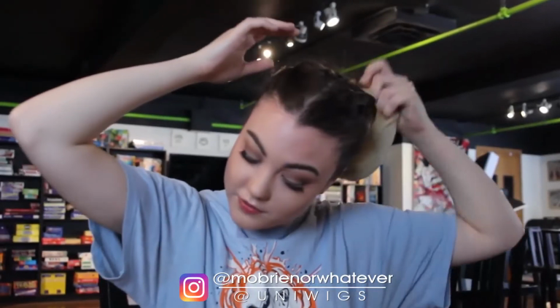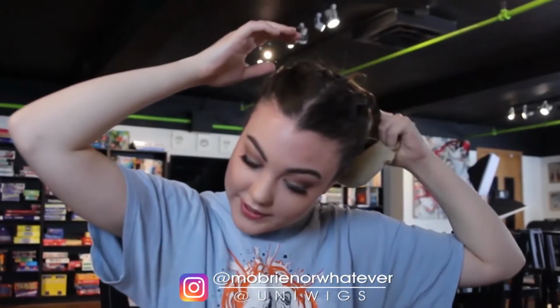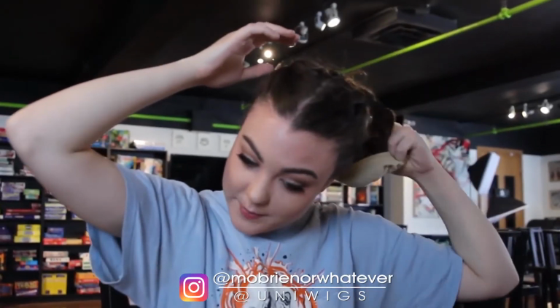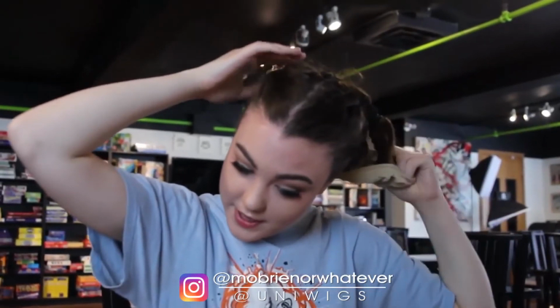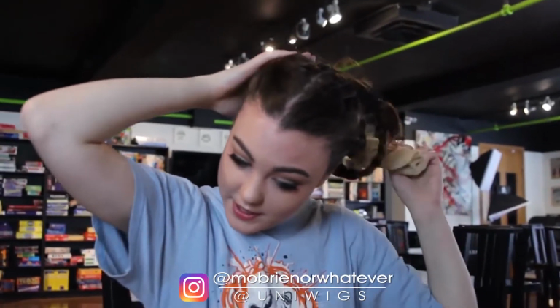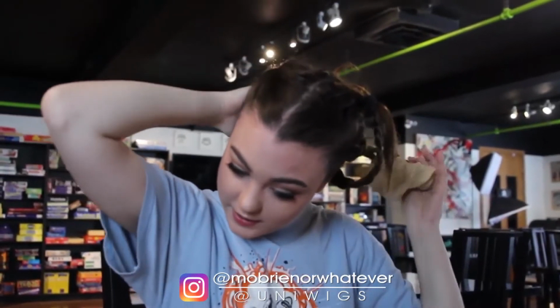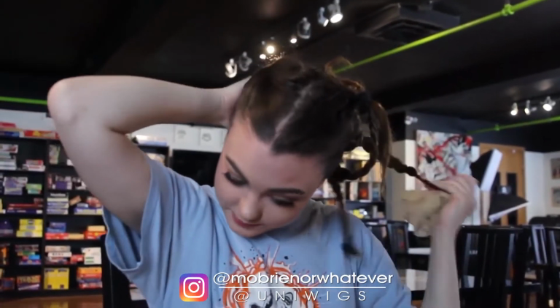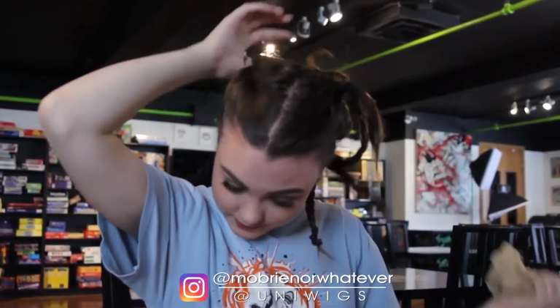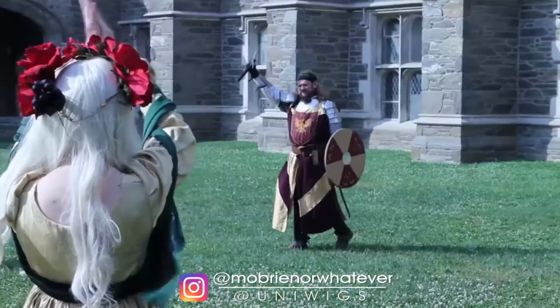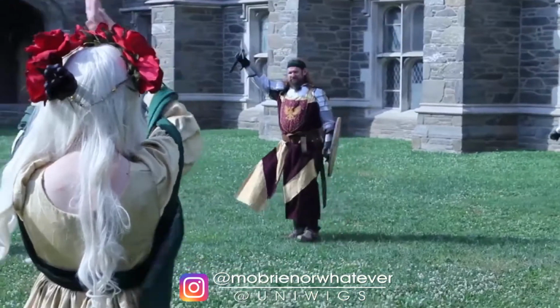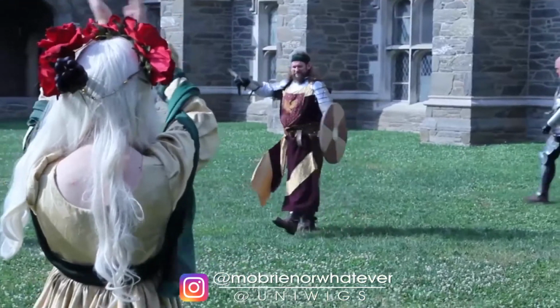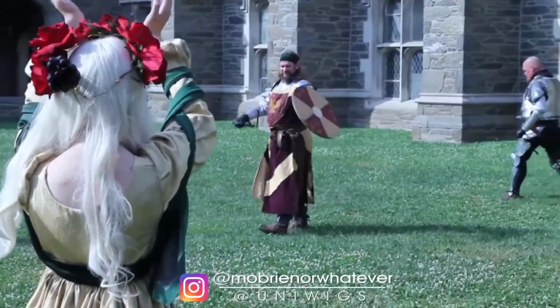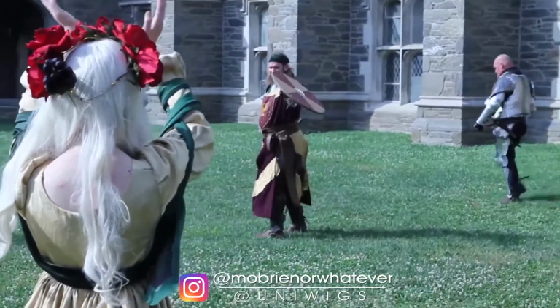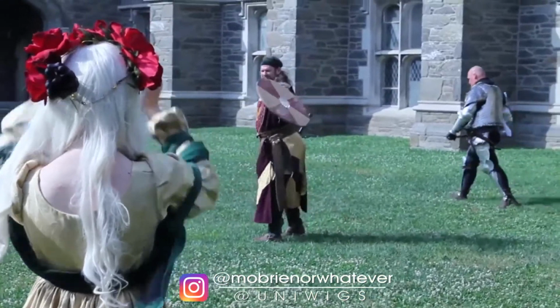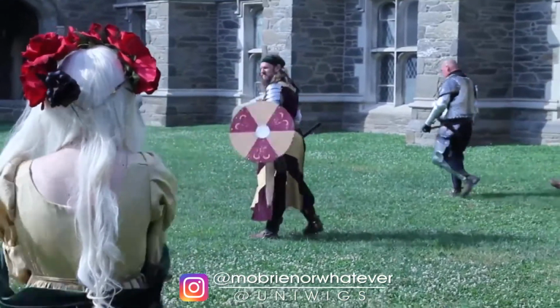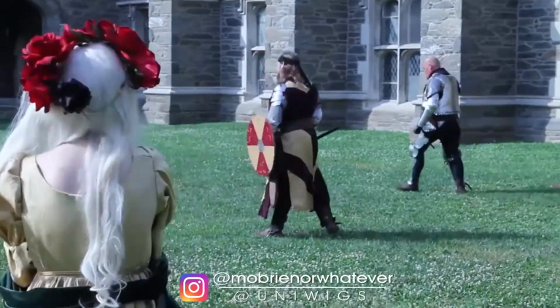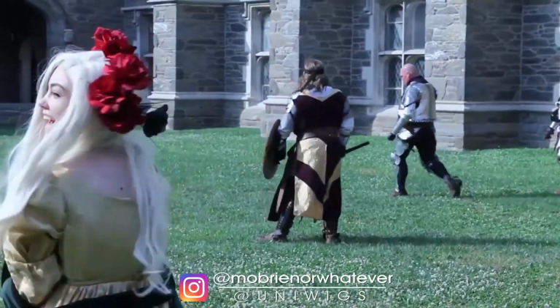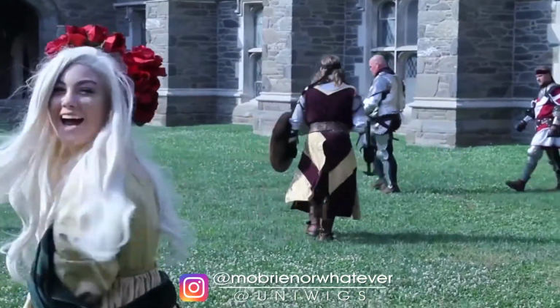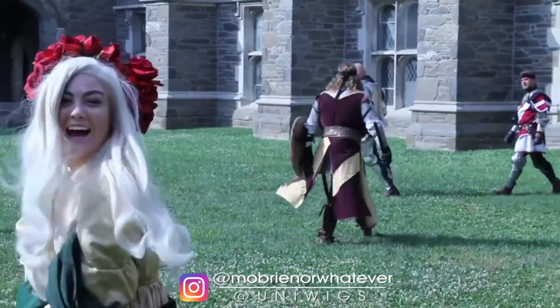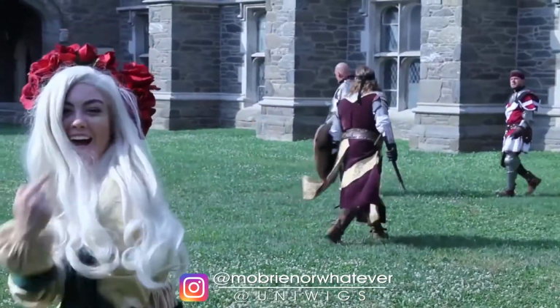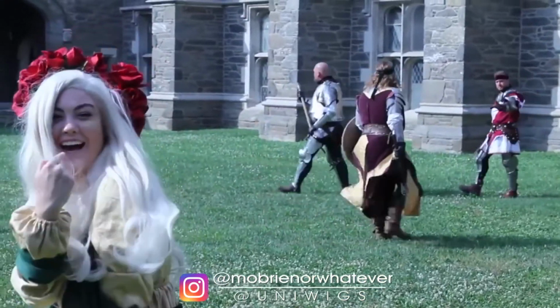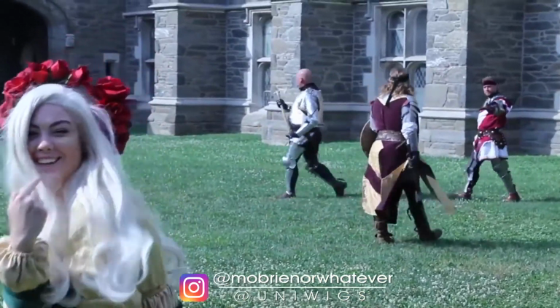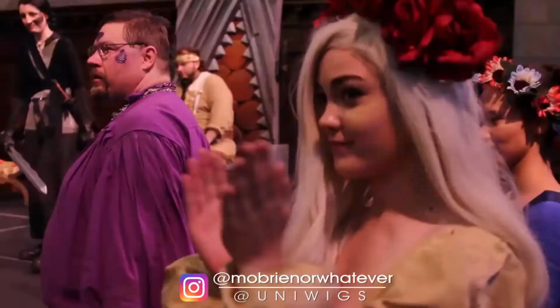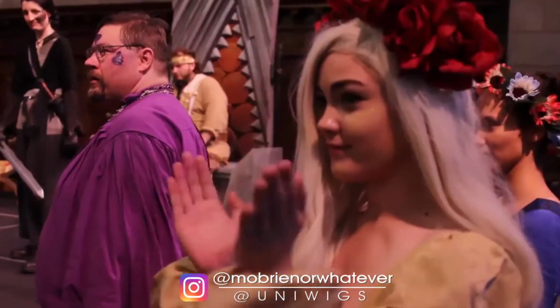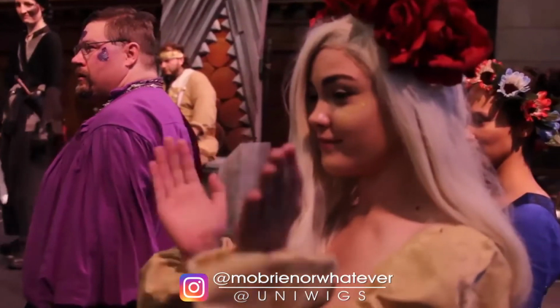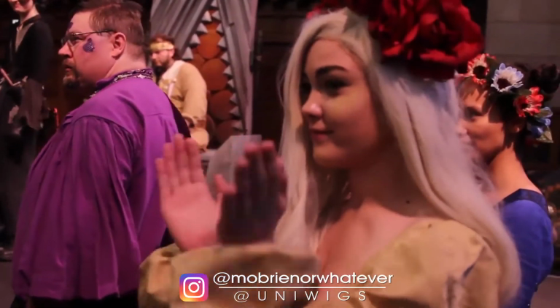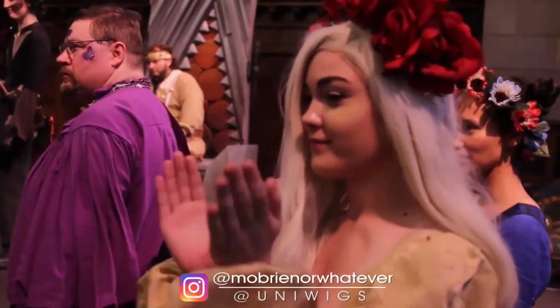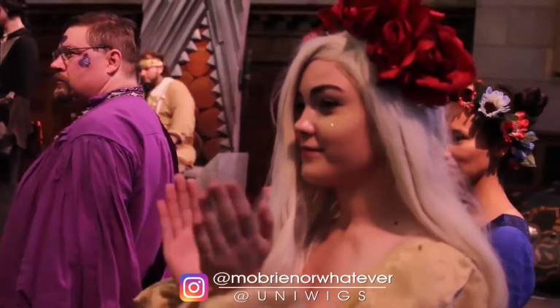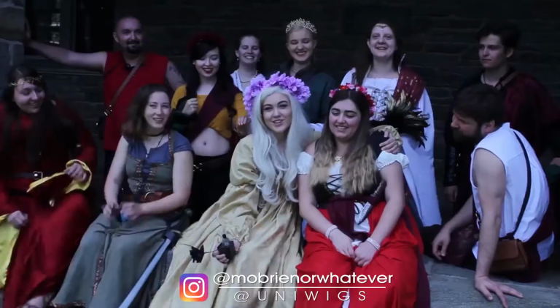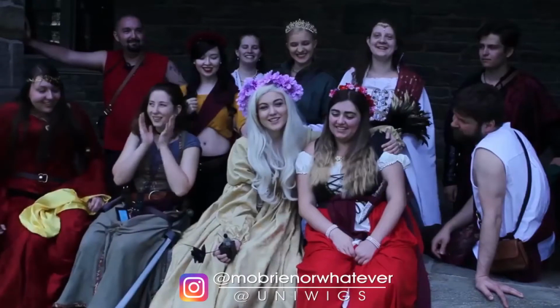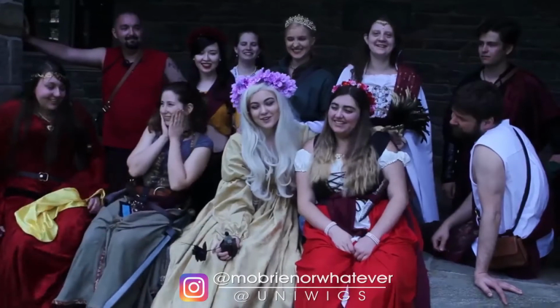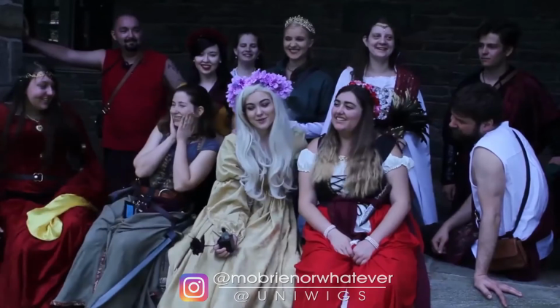Free me! I just wanted to say thank you to Uniwigs for this lovely new hair and I'd suggest you guys check them out.